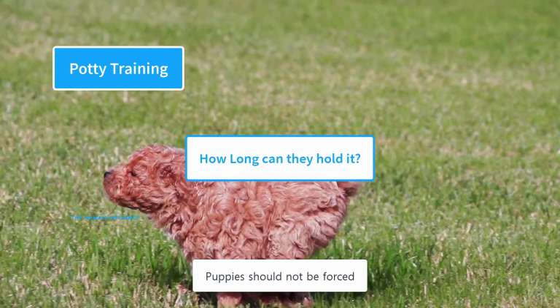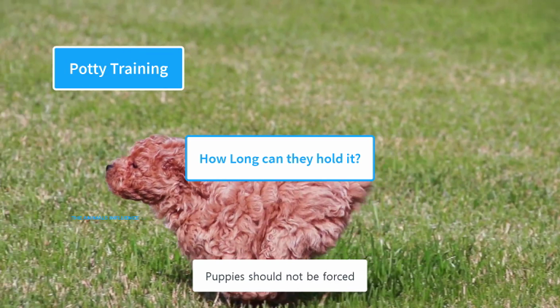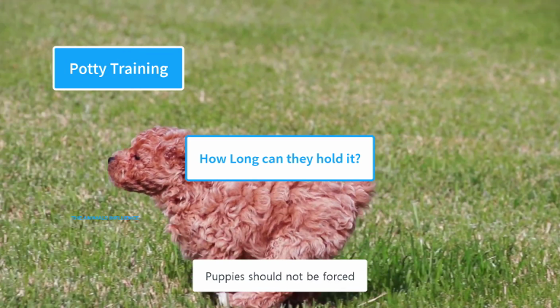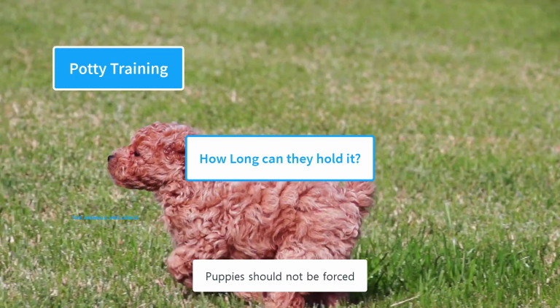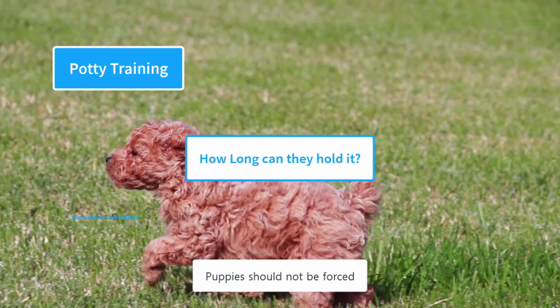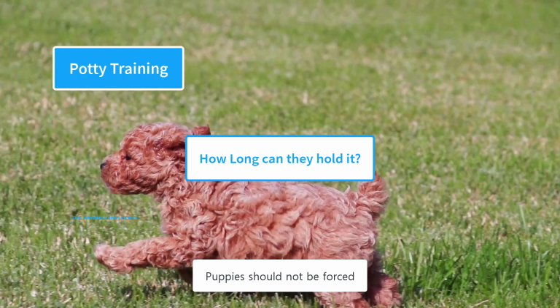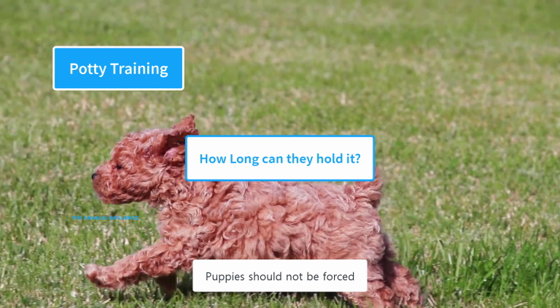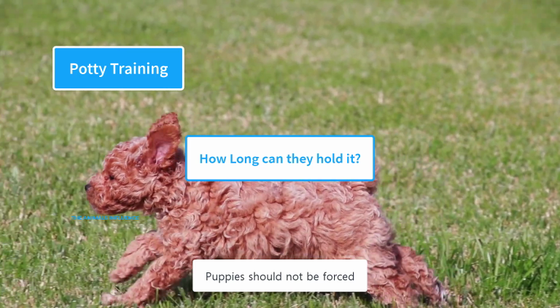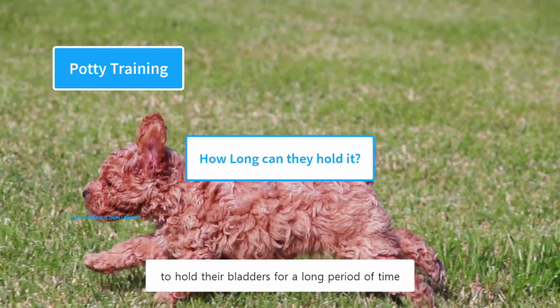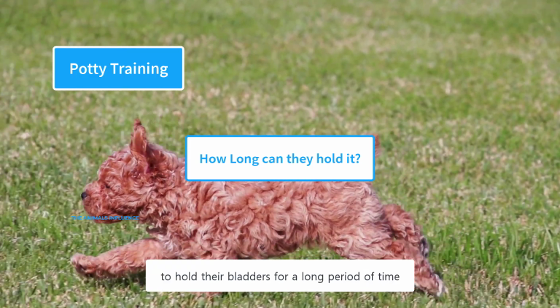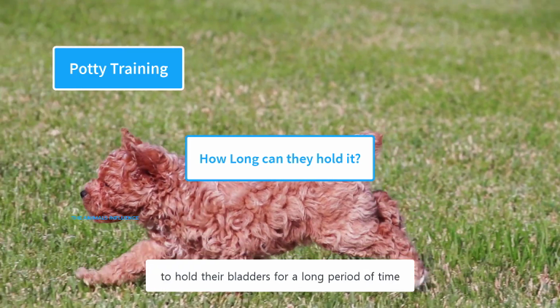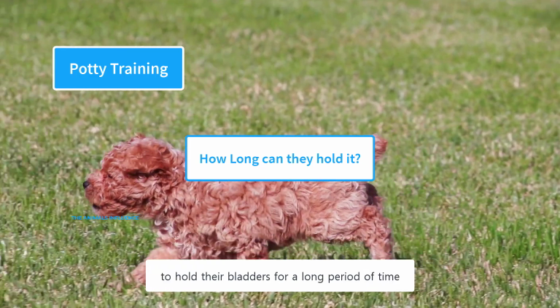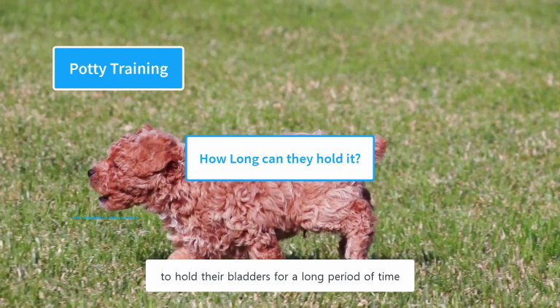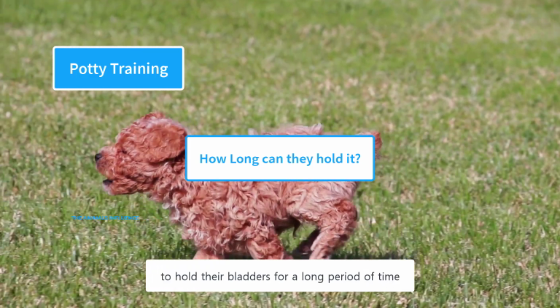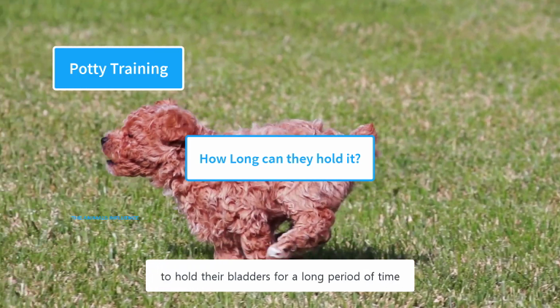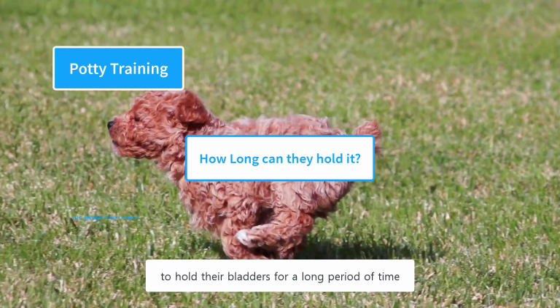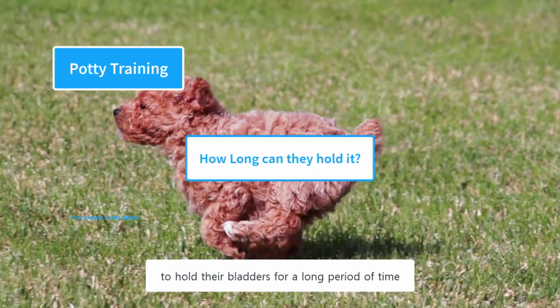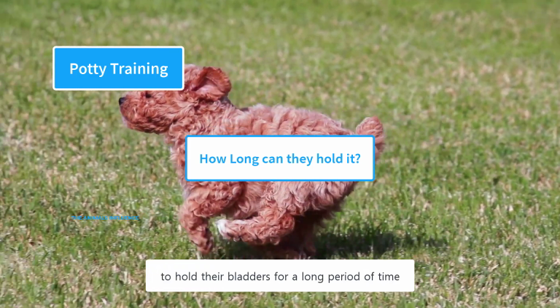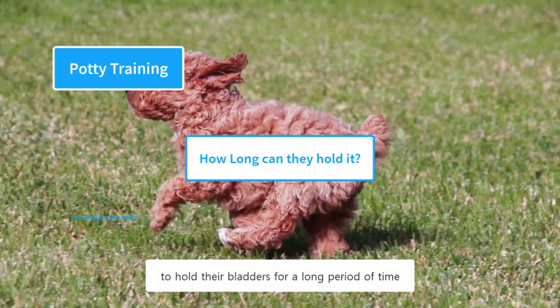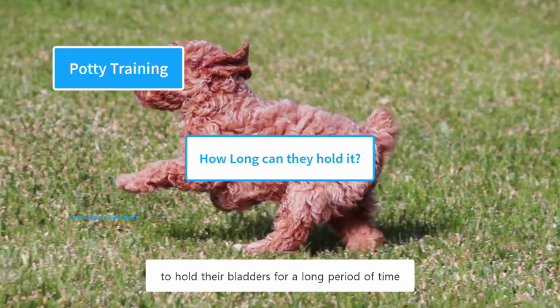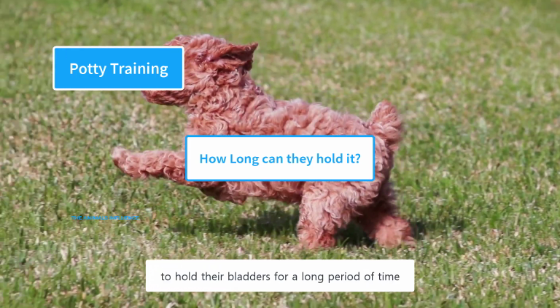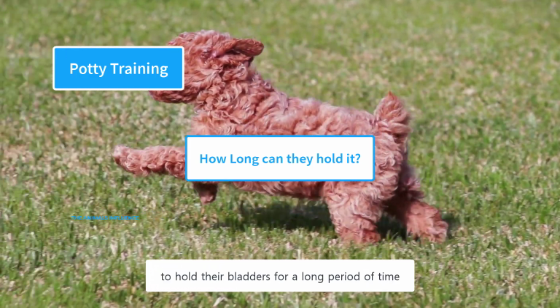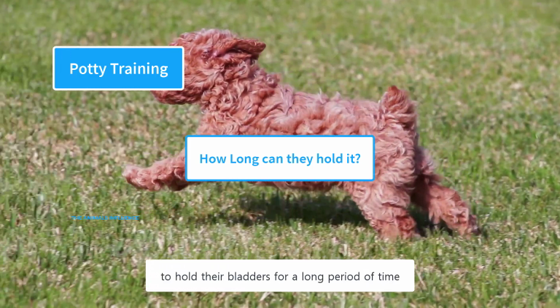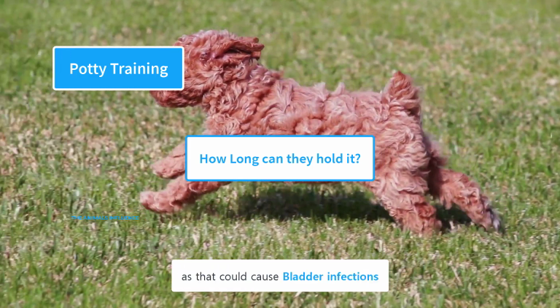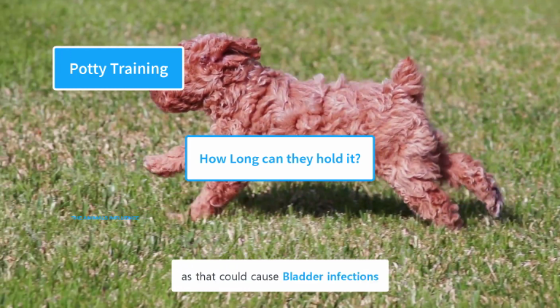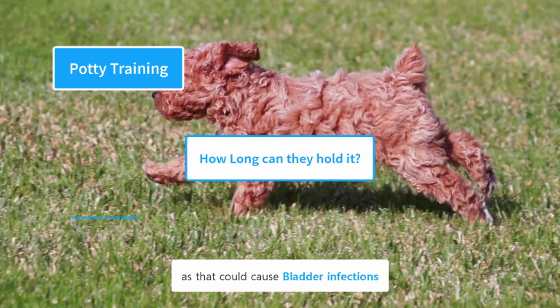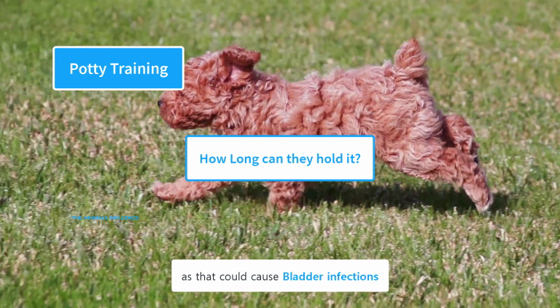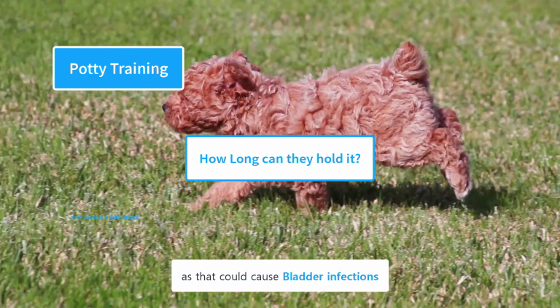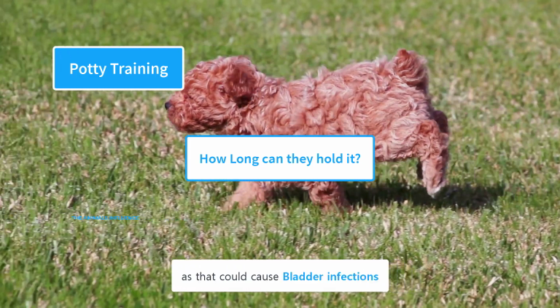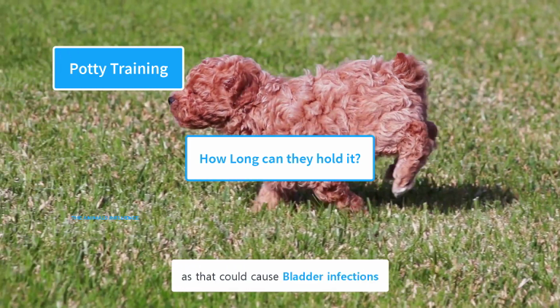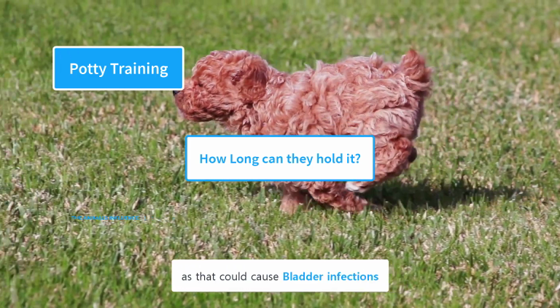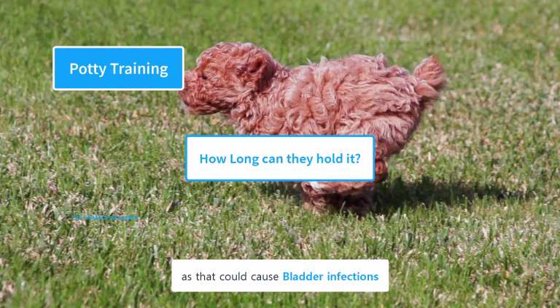Puppies should not be forced to hold their bladders for a long period of time, as that could cause bladder infections.